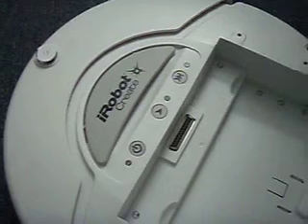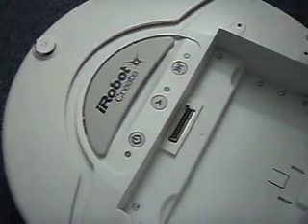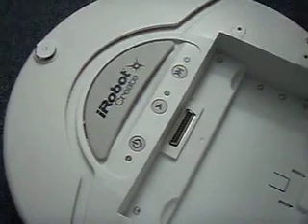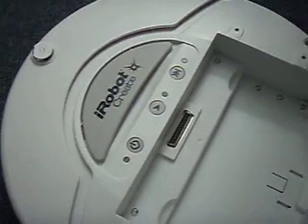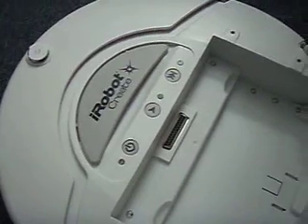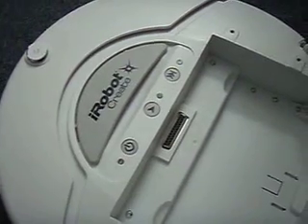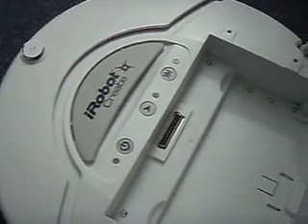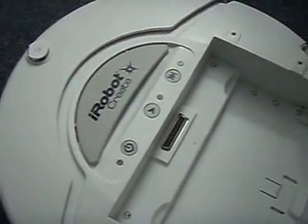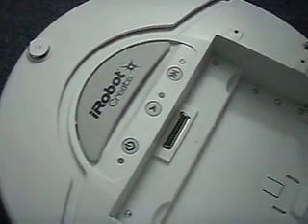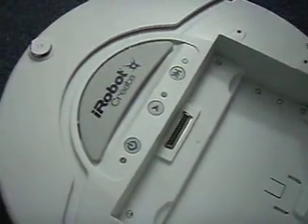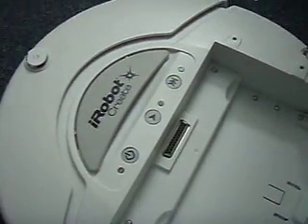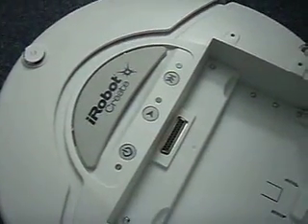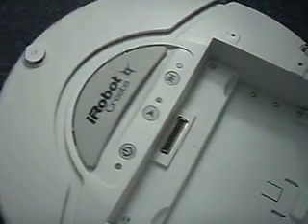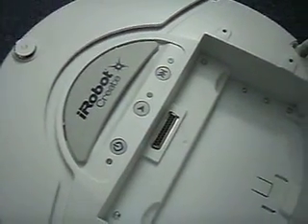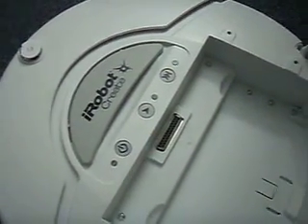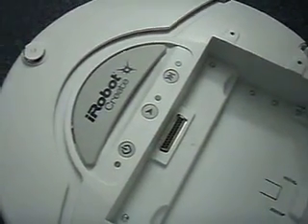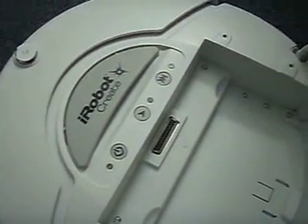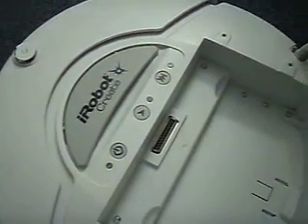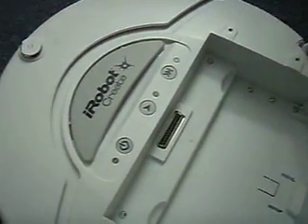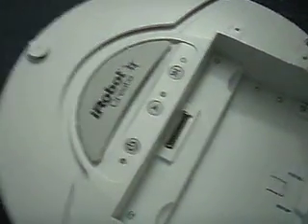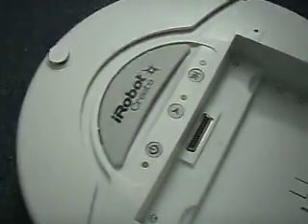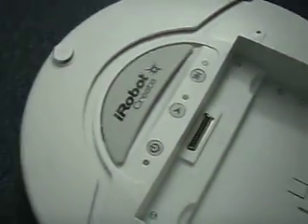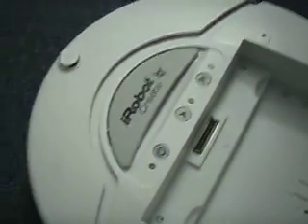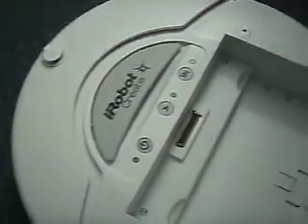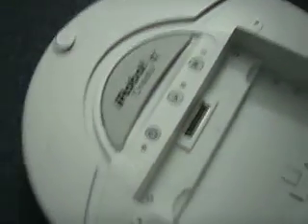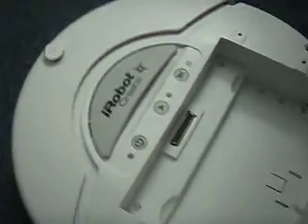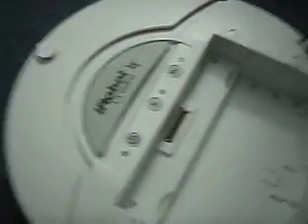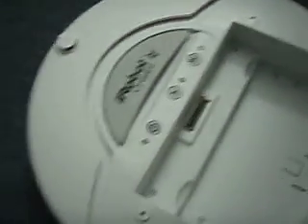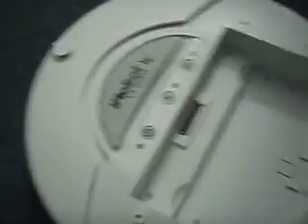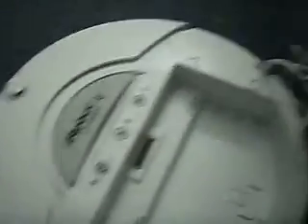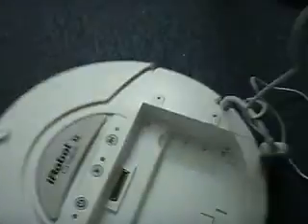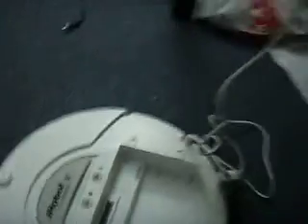In this tutorial, I will show you how to interface the iRobot Create with my laptop running Ubuntu.